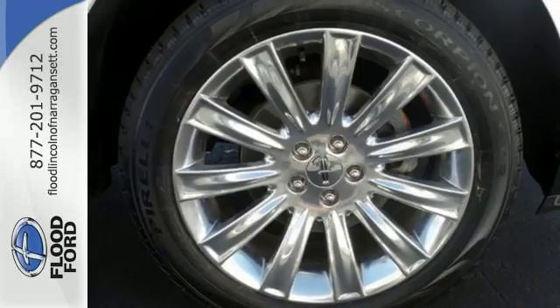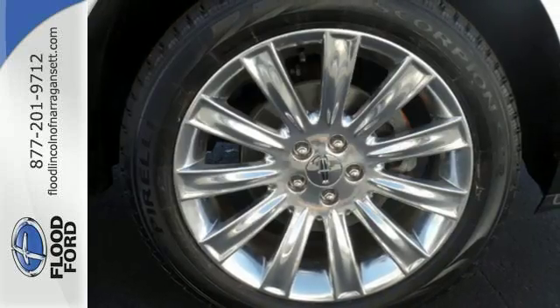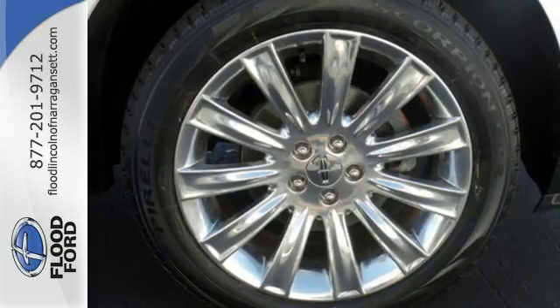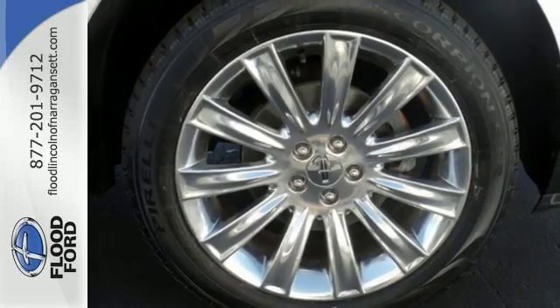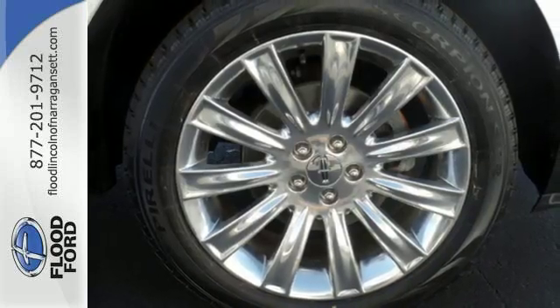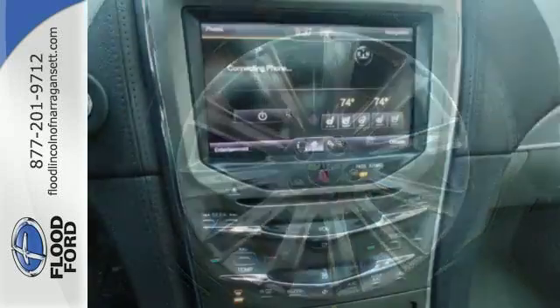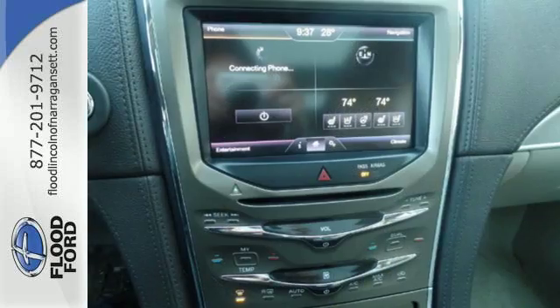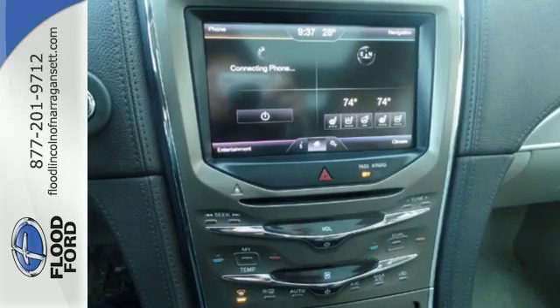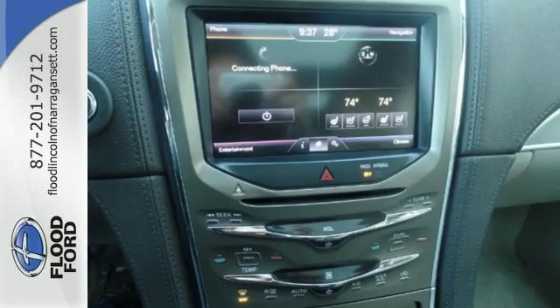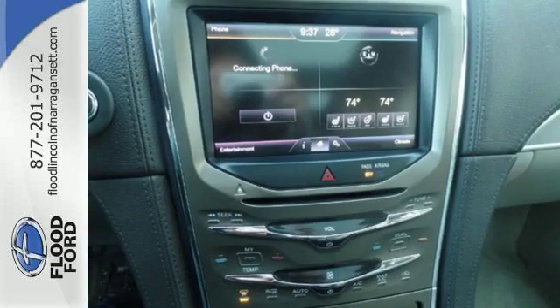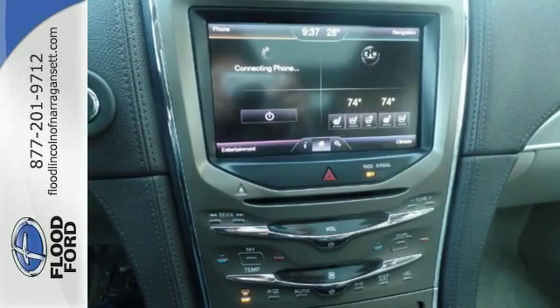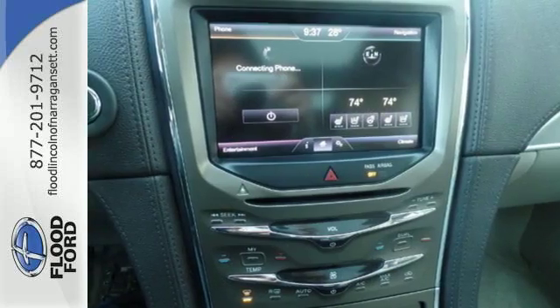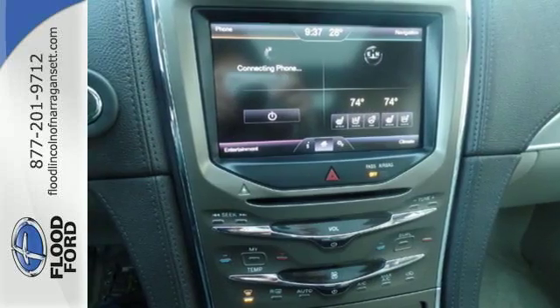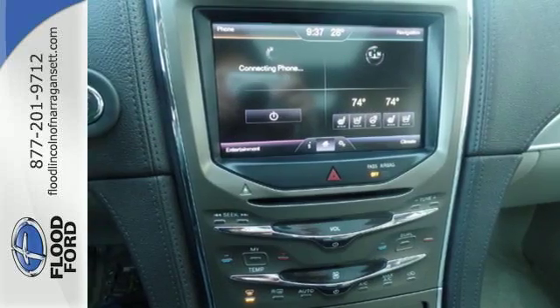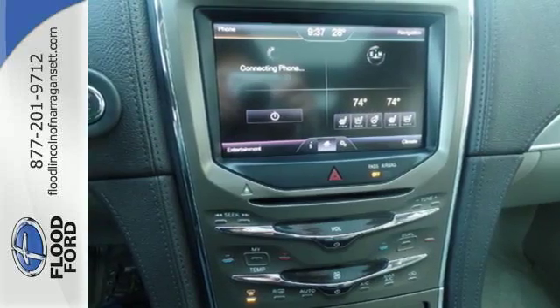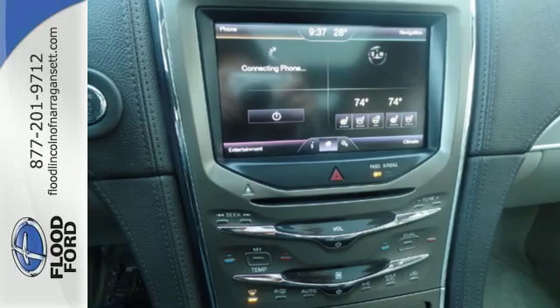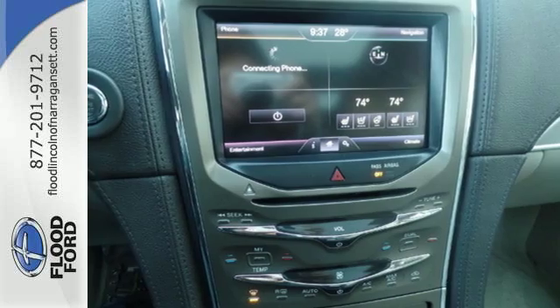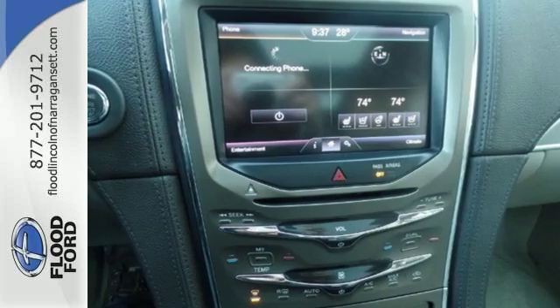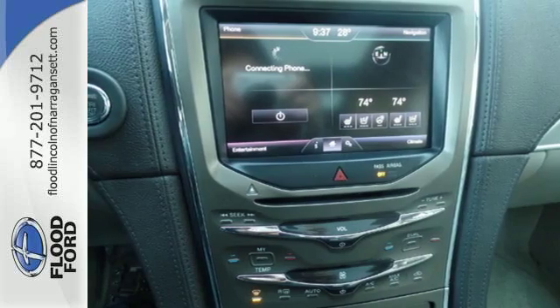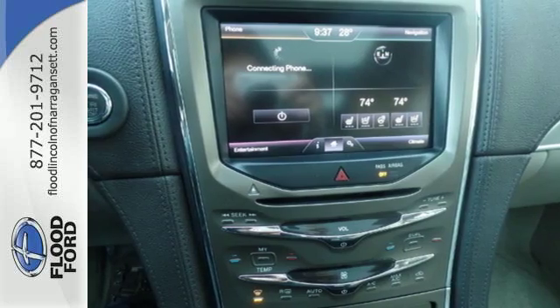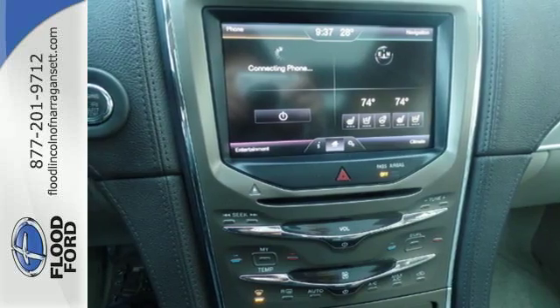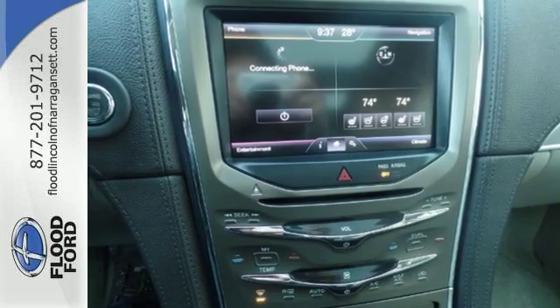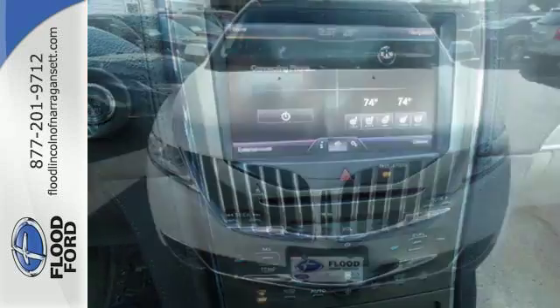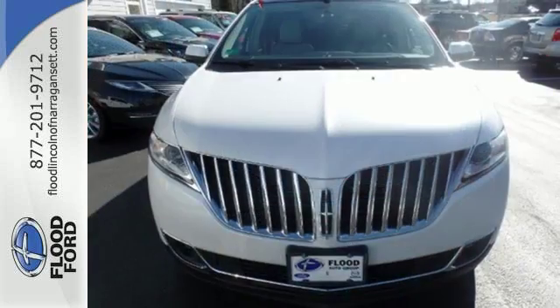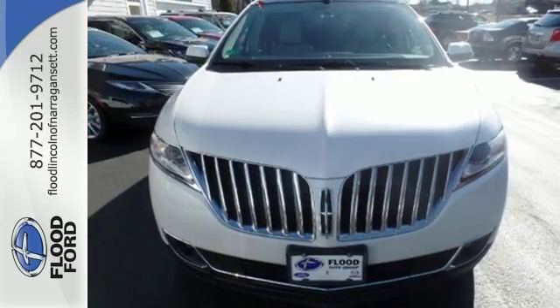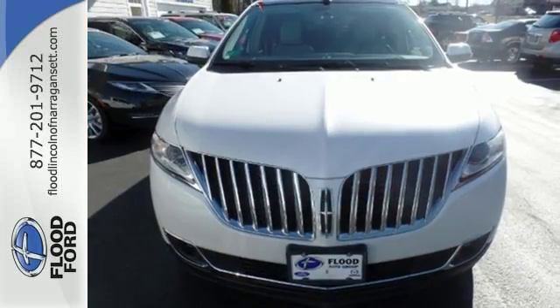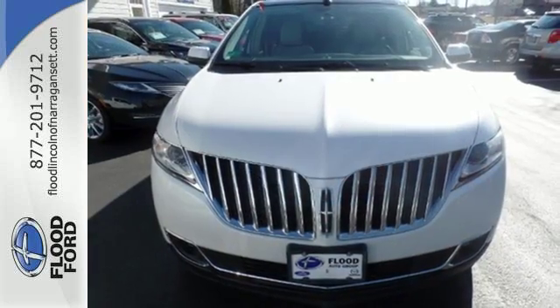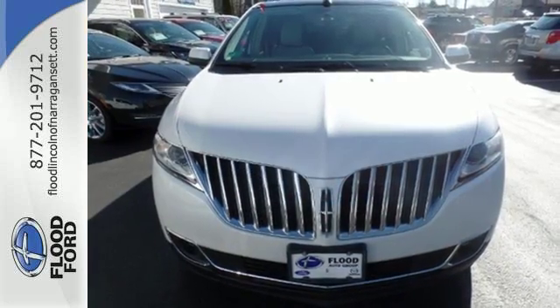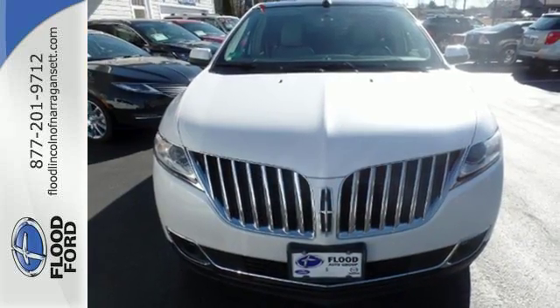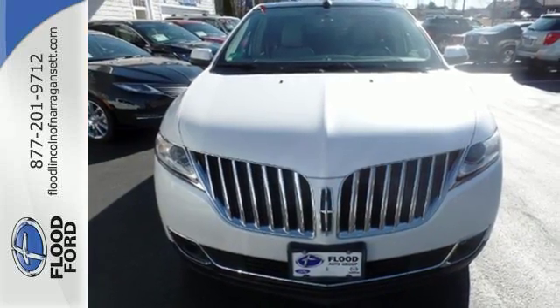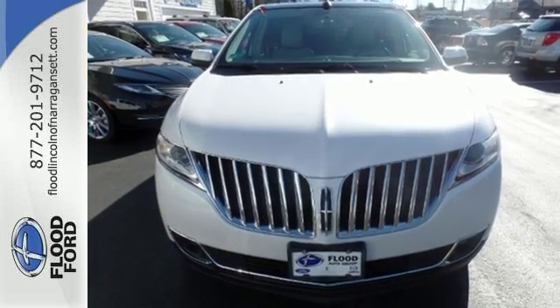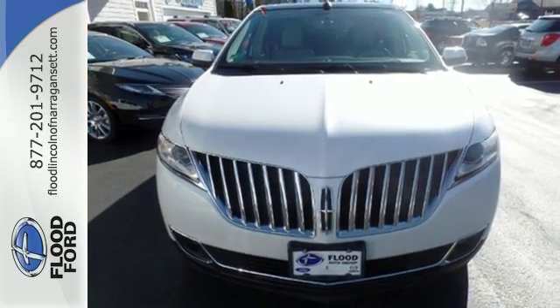Luxury, power, and efficiency — there's not much more bang you can get for your buck than with this Lincoln MKX. Take it for a test drive today.